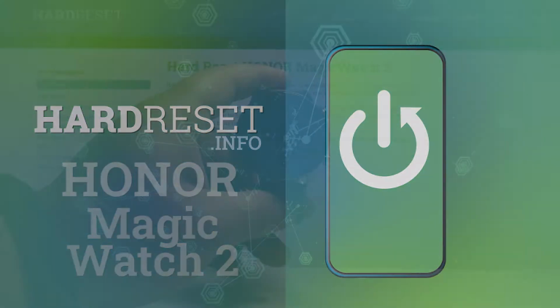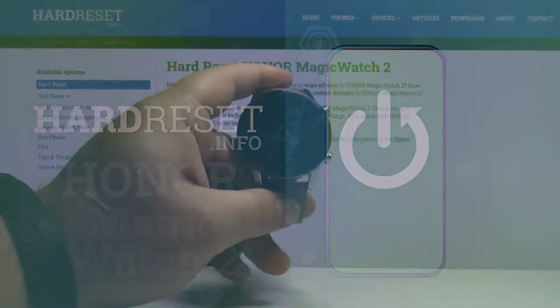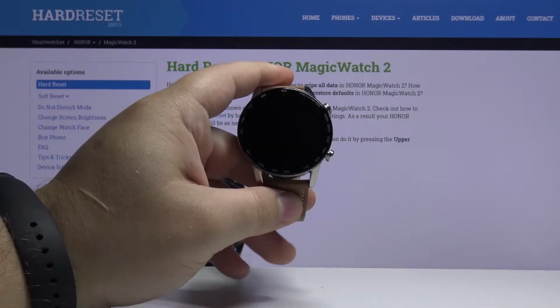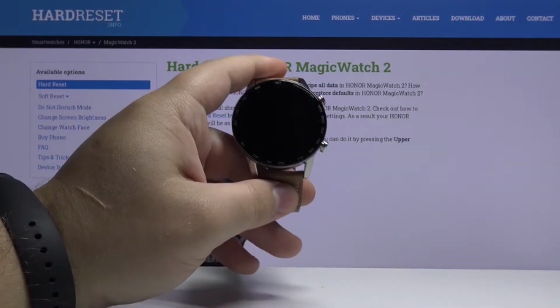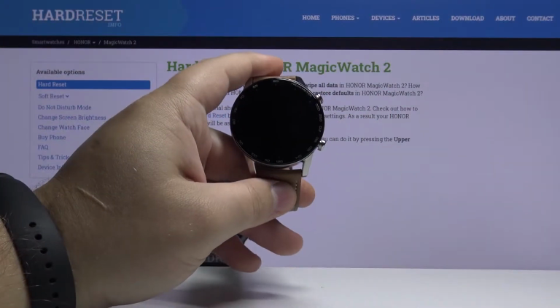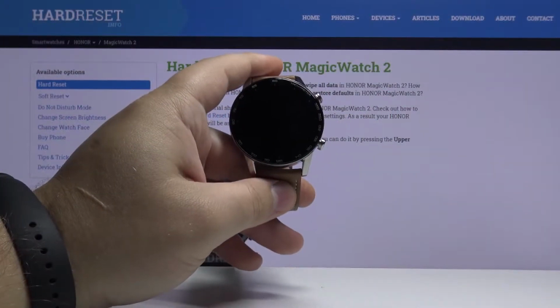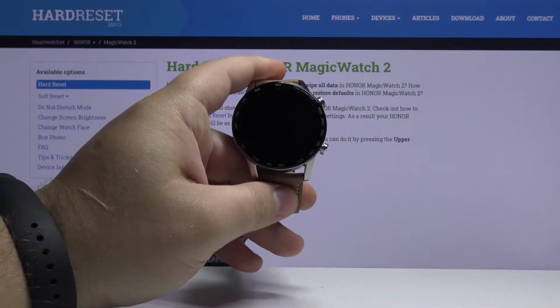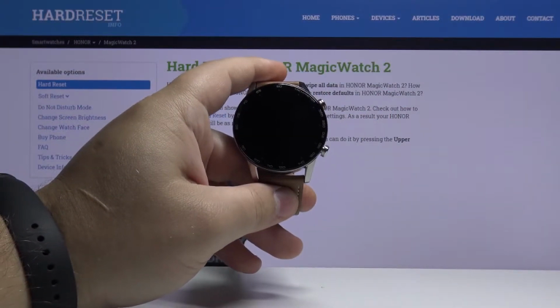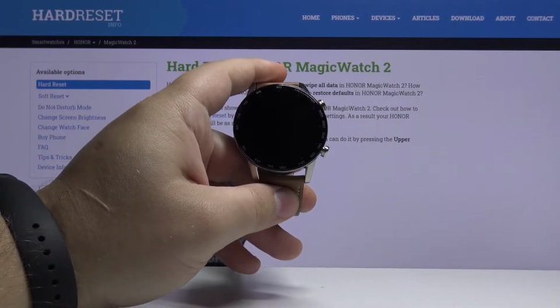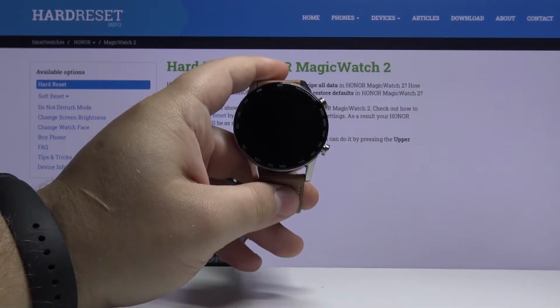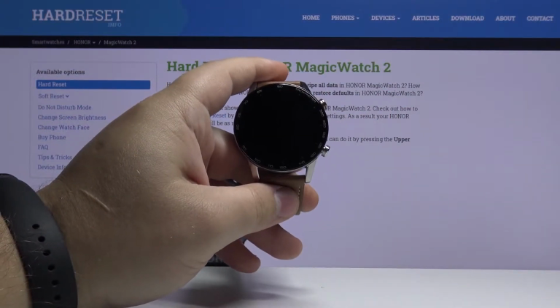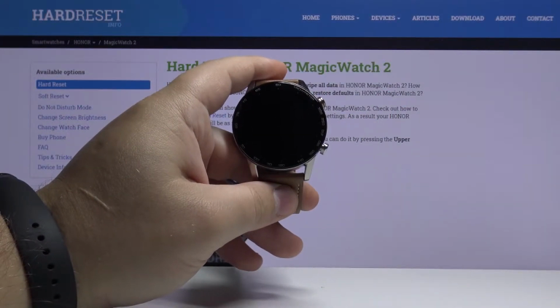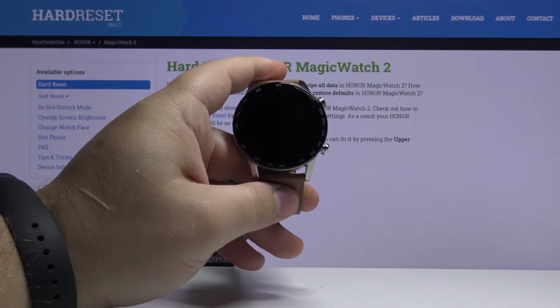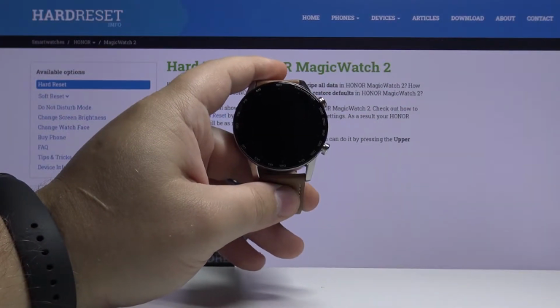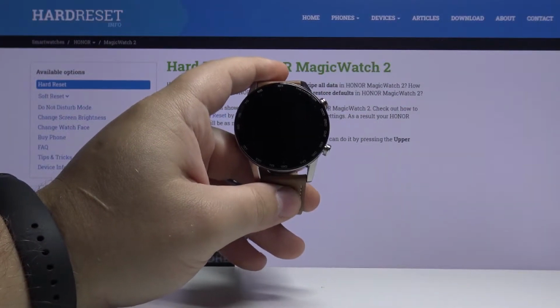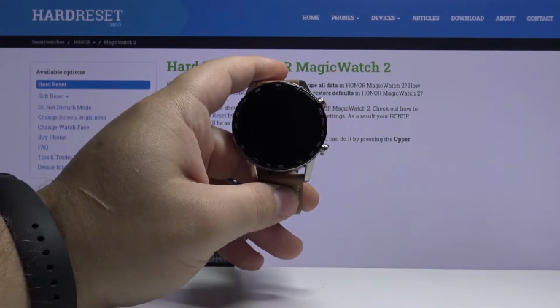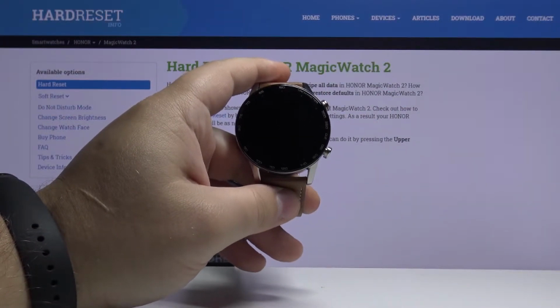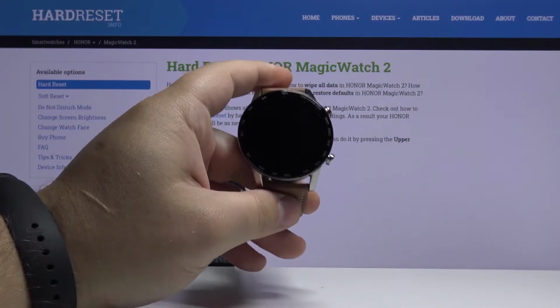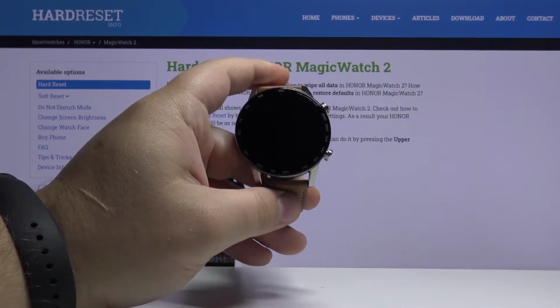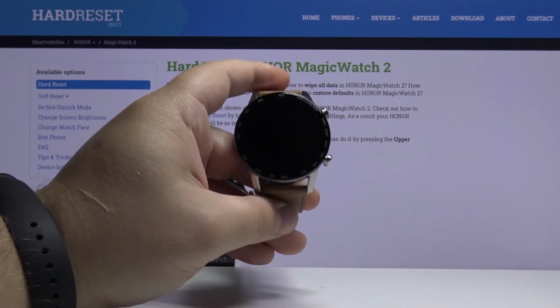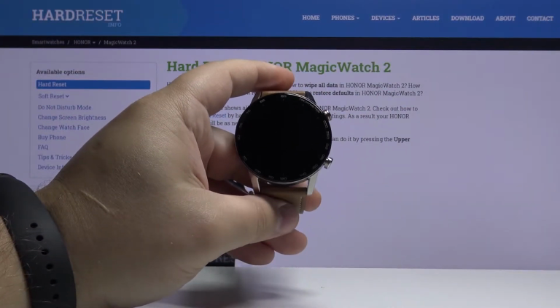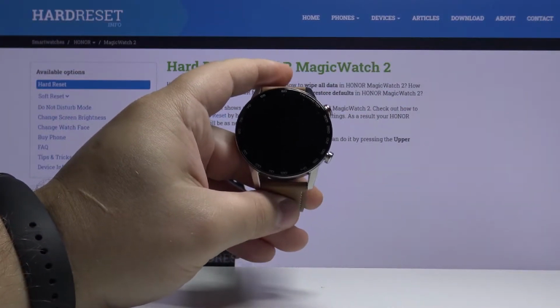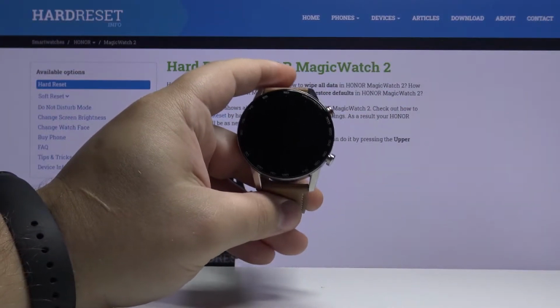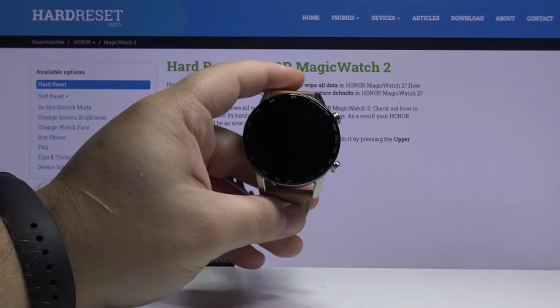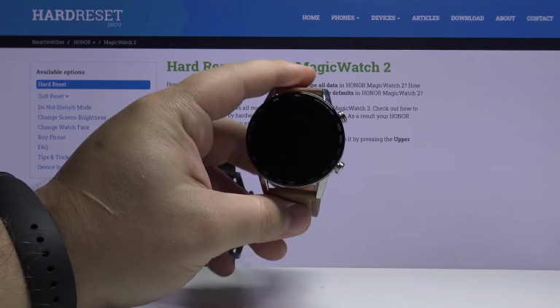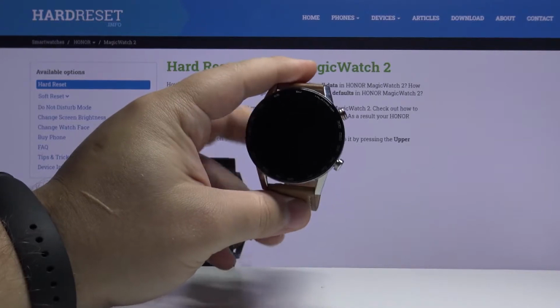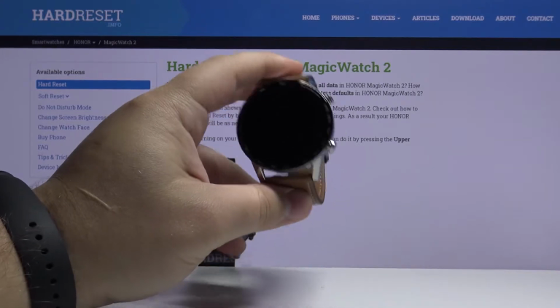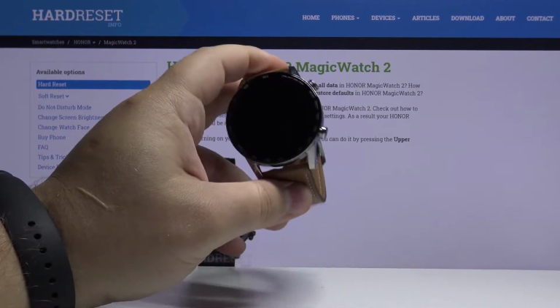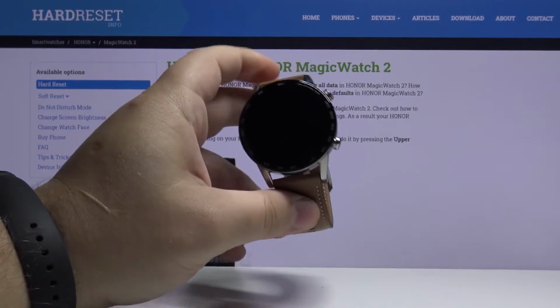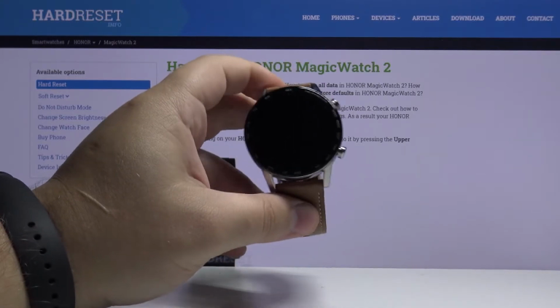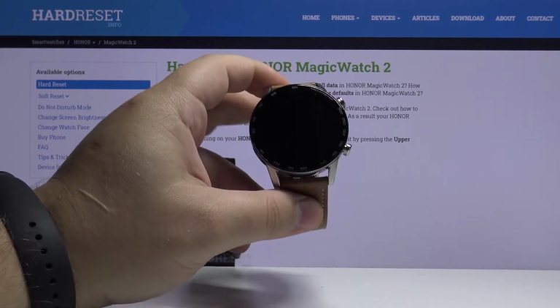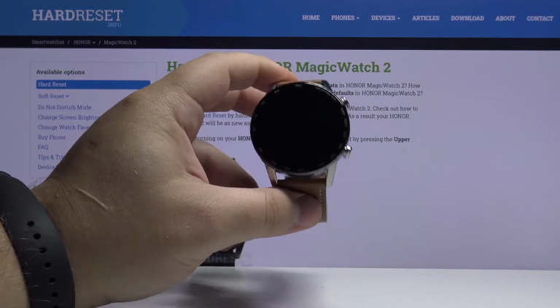Hello, in front of me I have an Honor Magic Watch 2 and I'm going to show you how to change the watch face on this device.